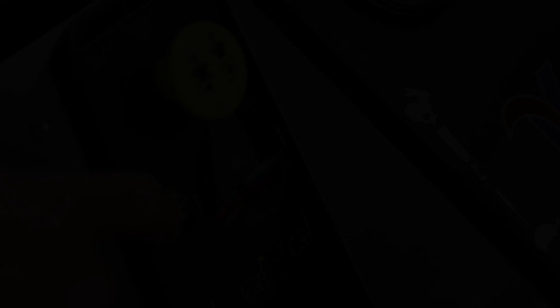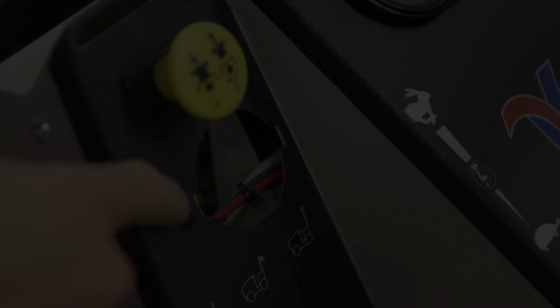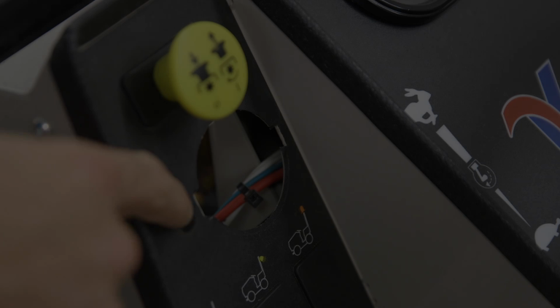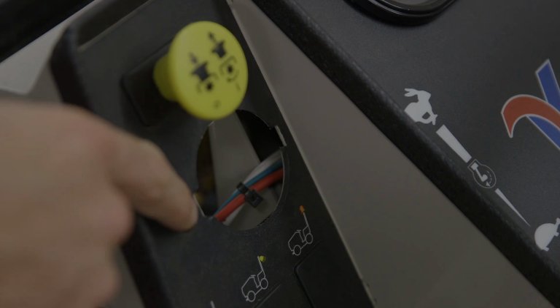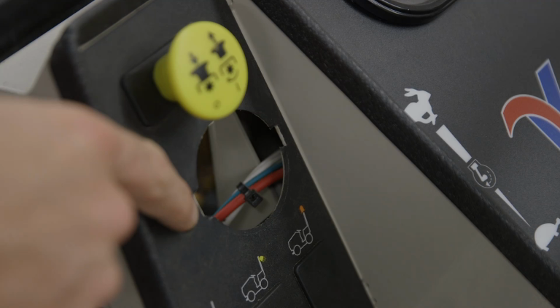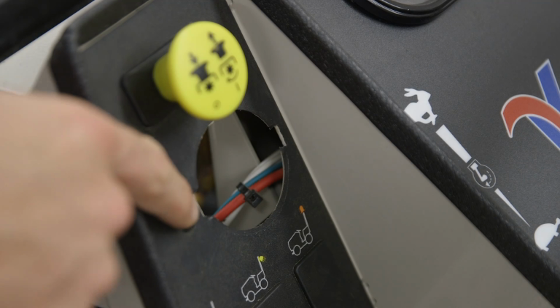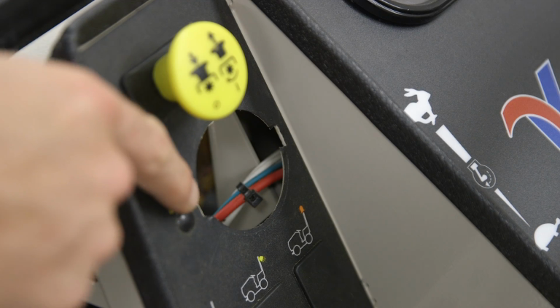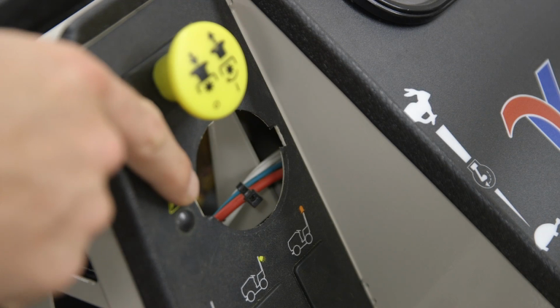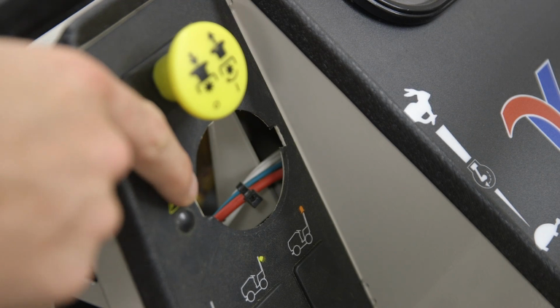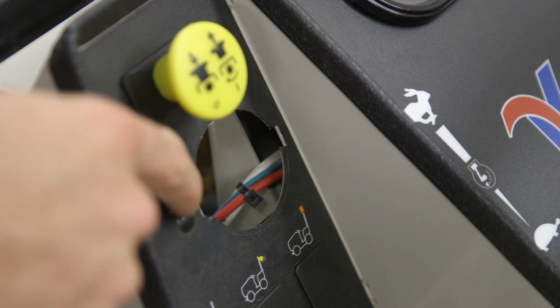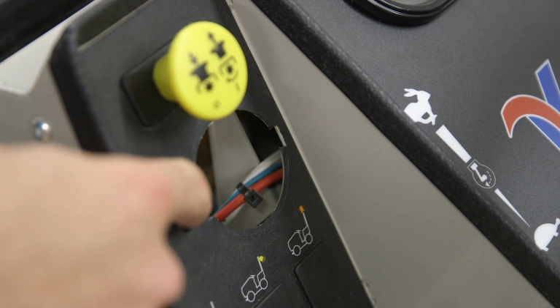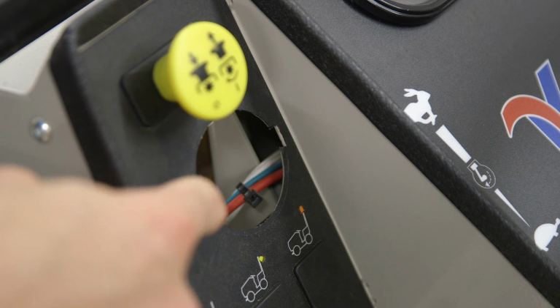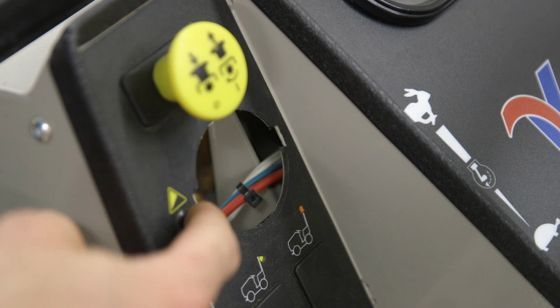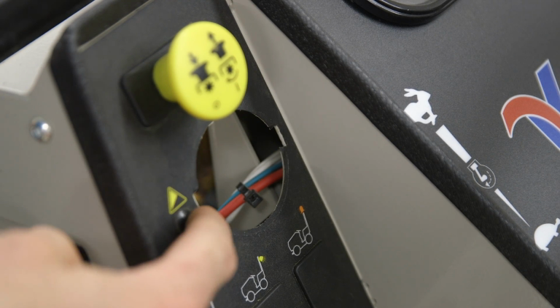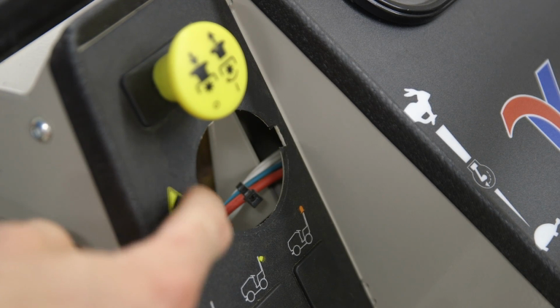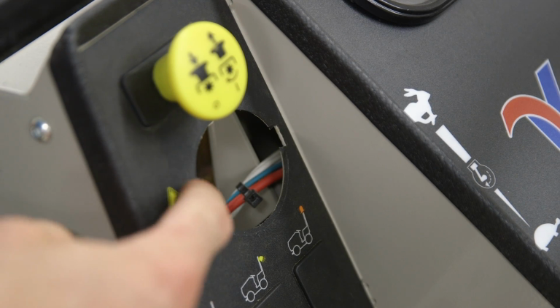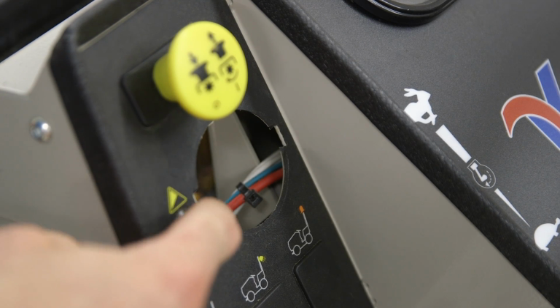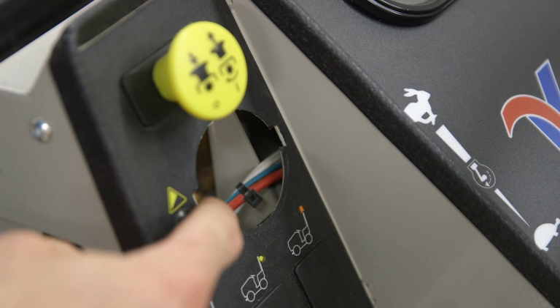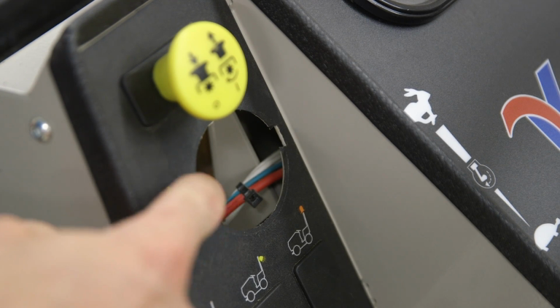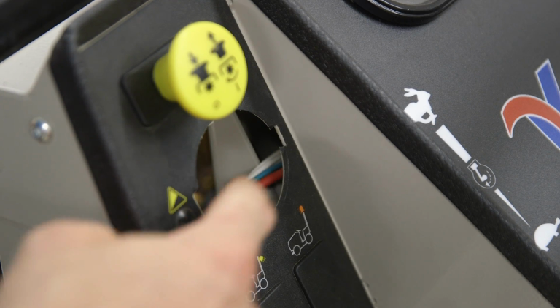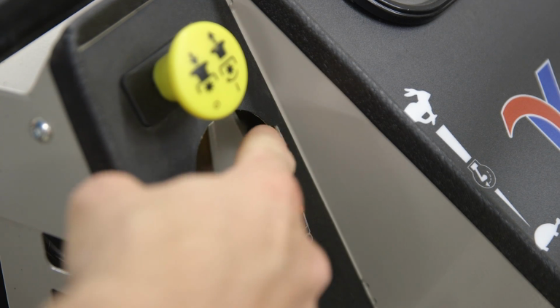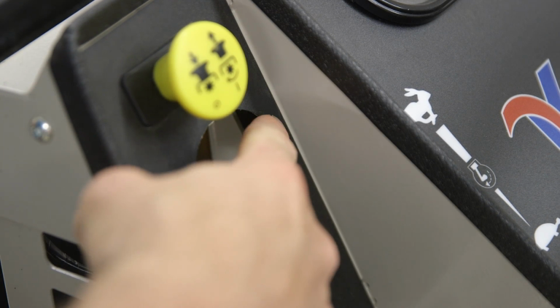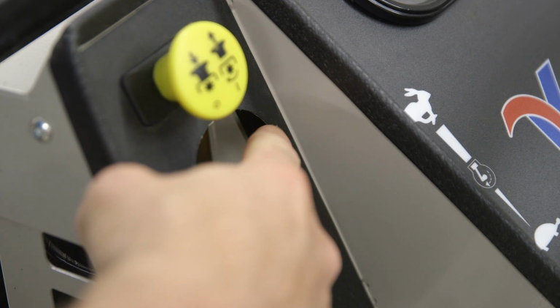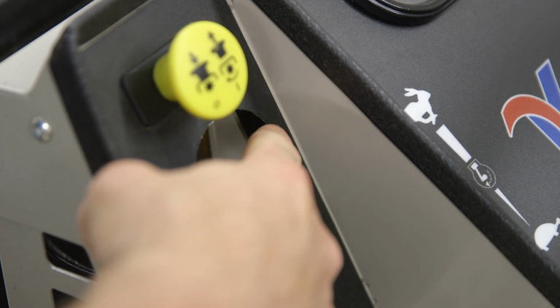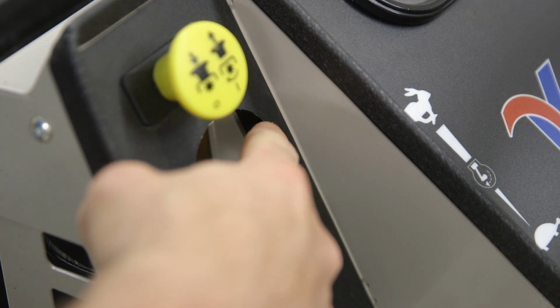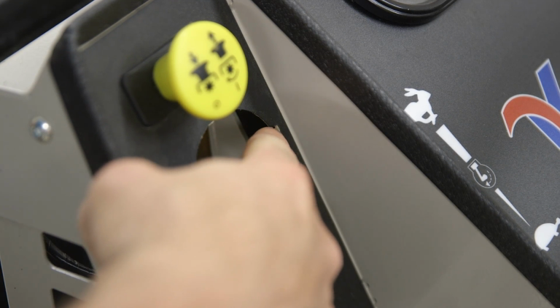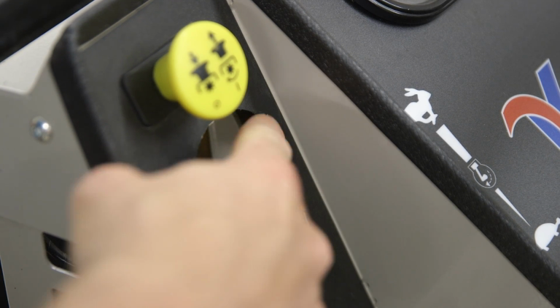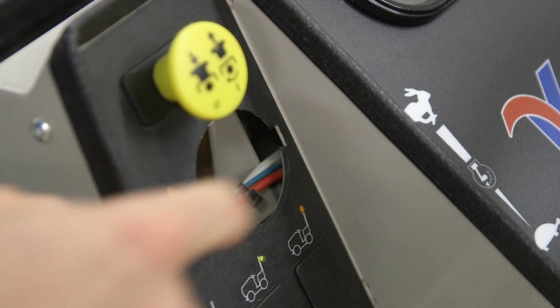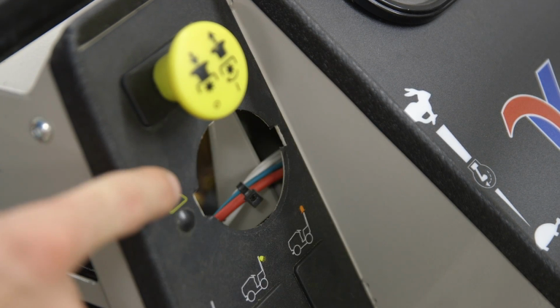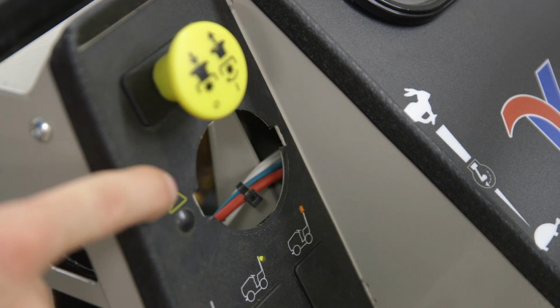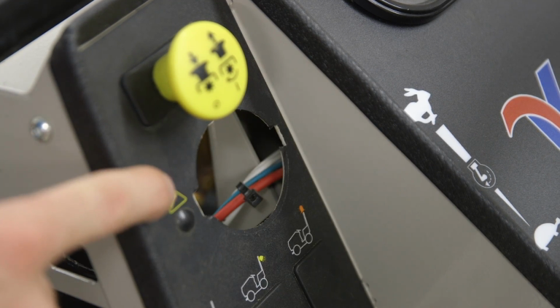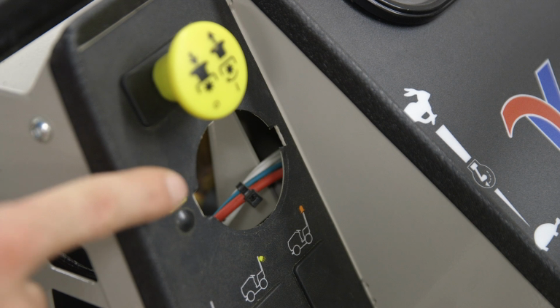Now you can see, after using the utility knife, we have a much cleaner notch here for the gauge to sit in.